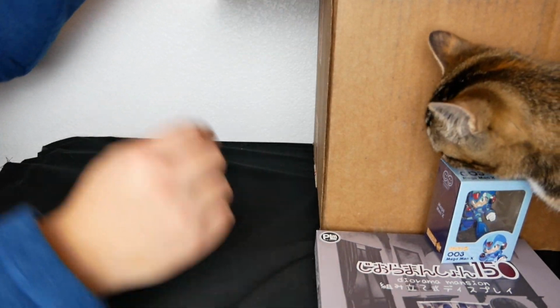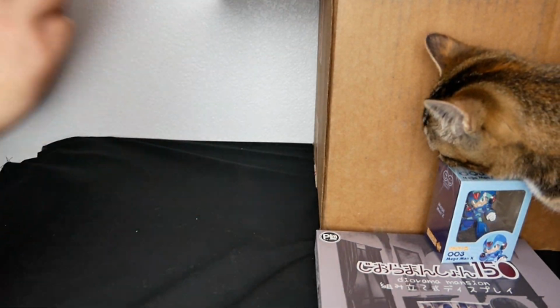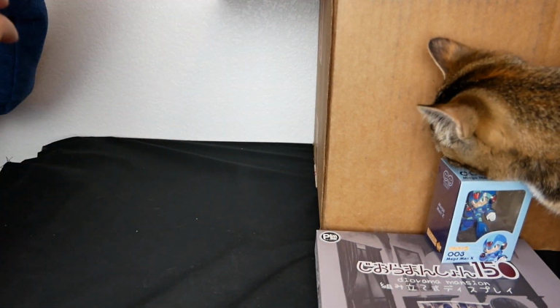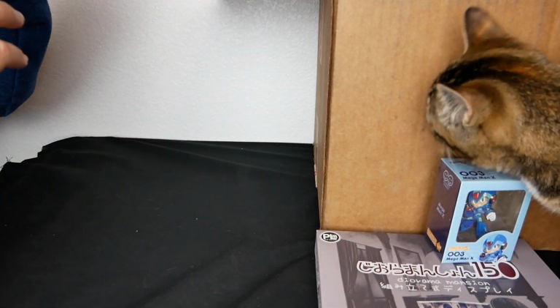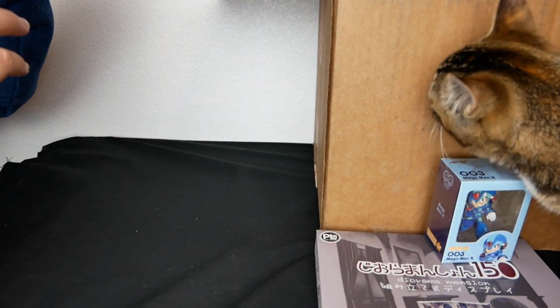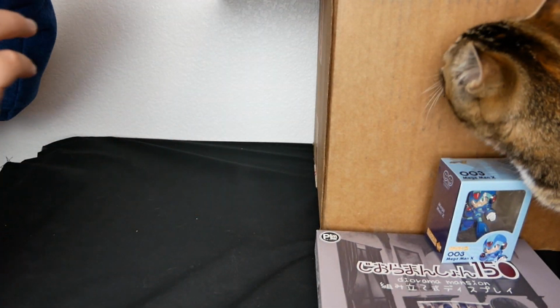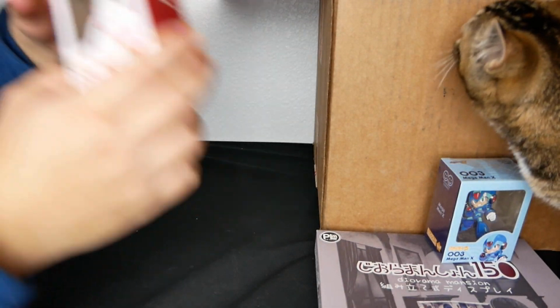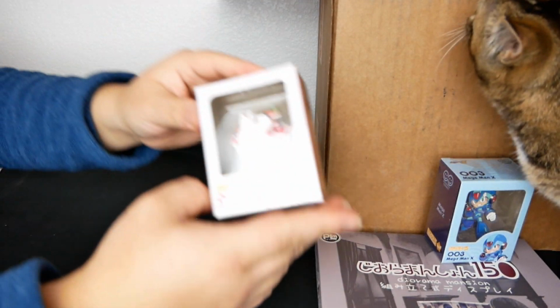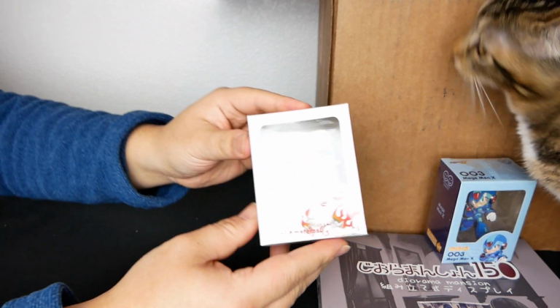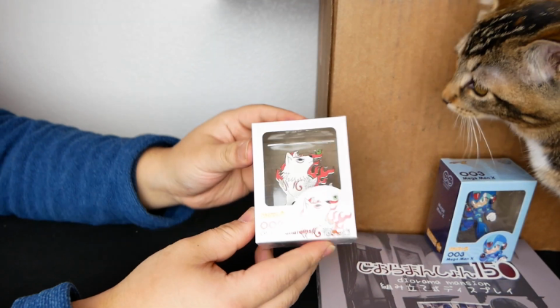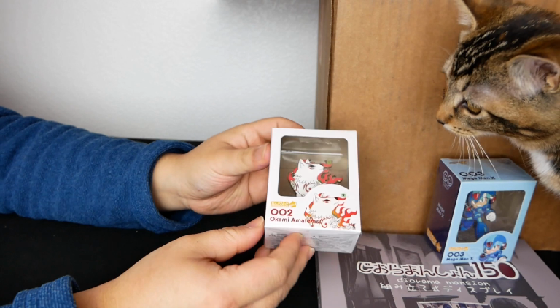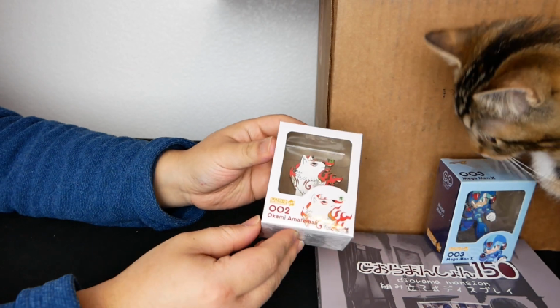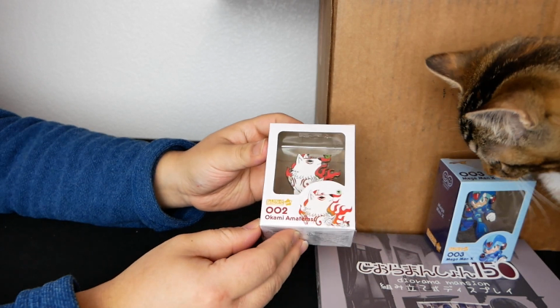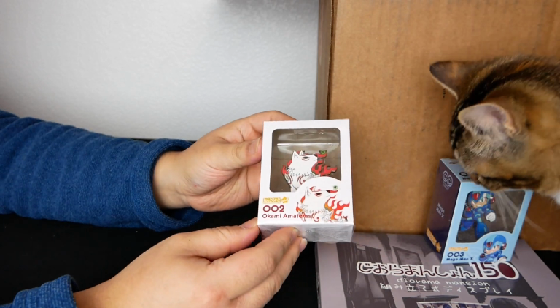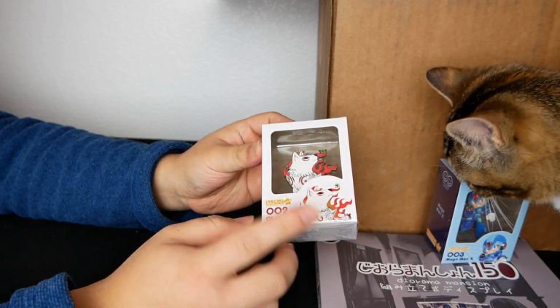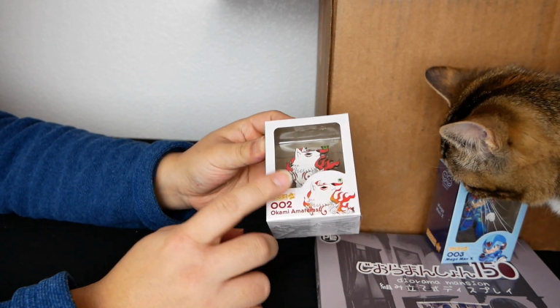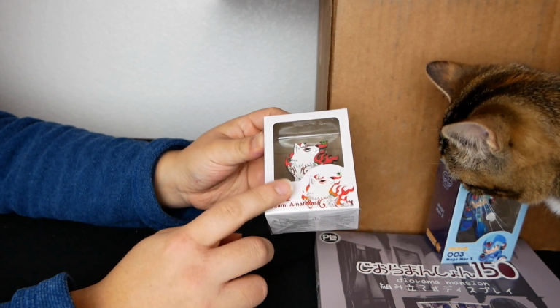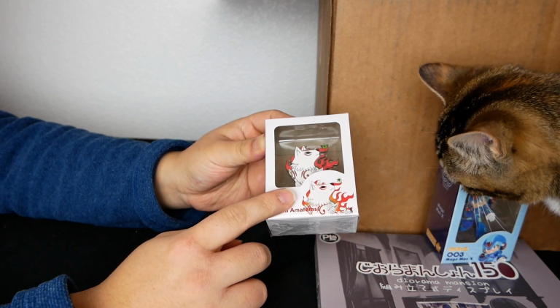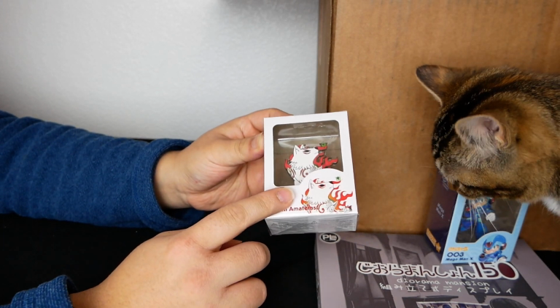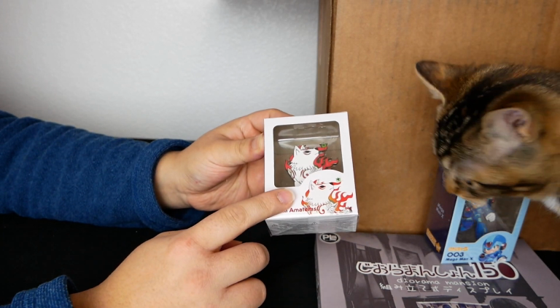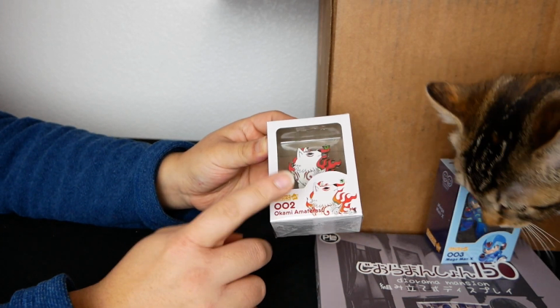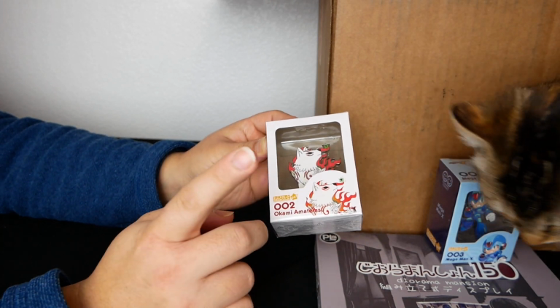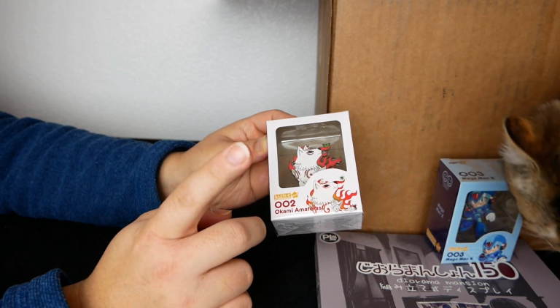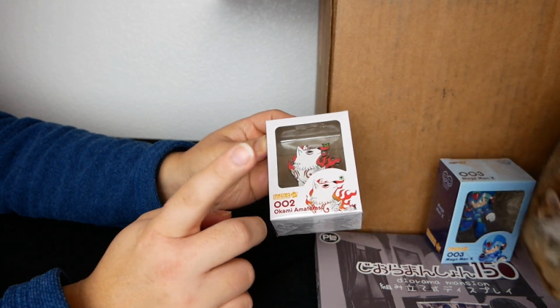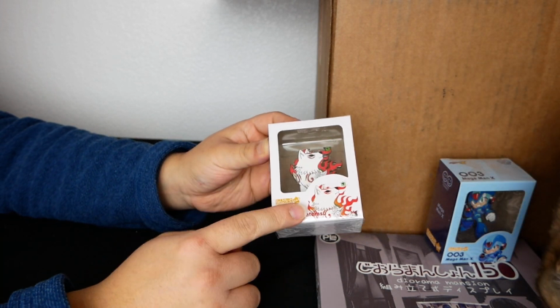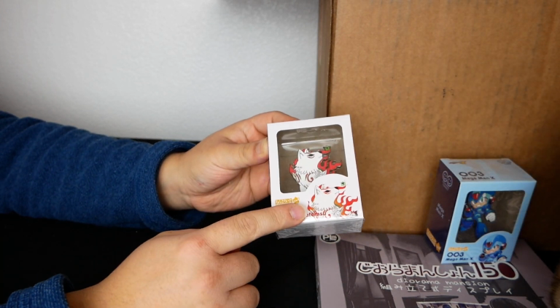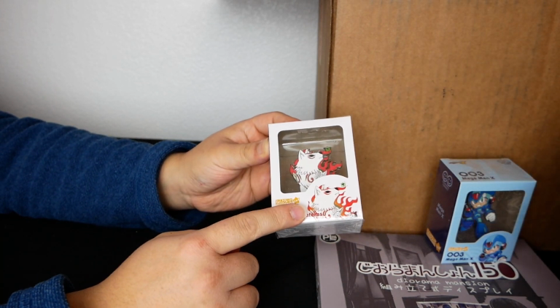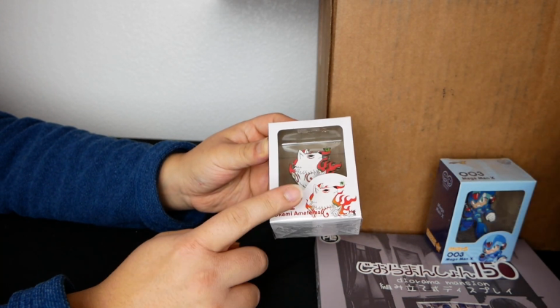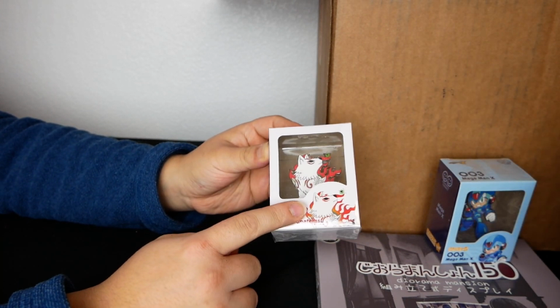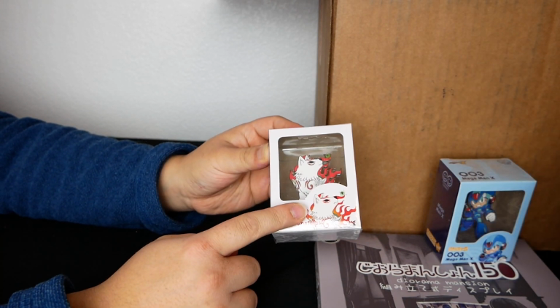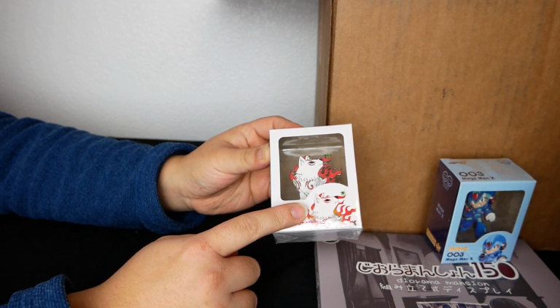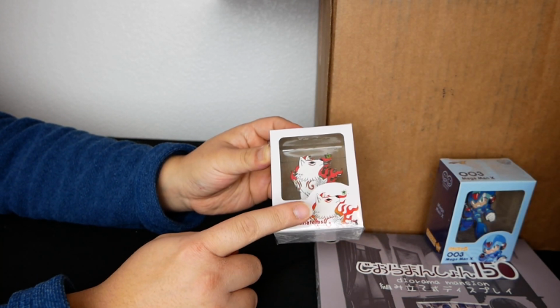This is the Okami pin. I've seen a lot of people also get this one too. Not too mad about this either.